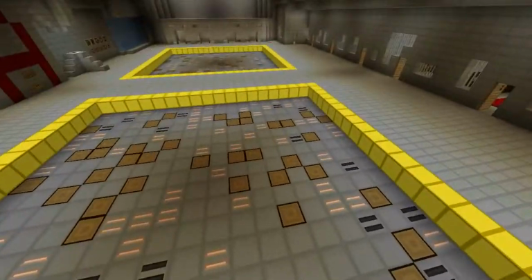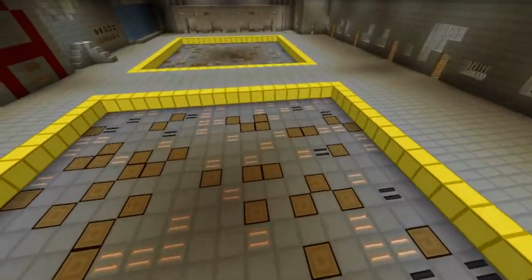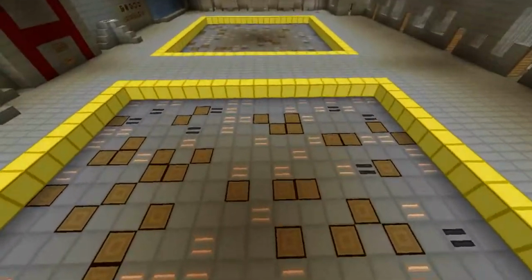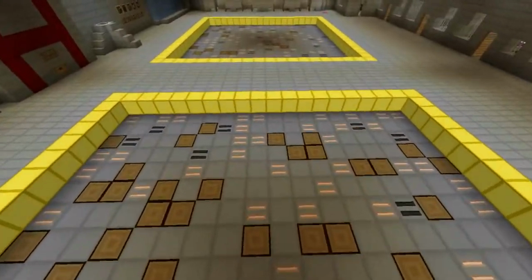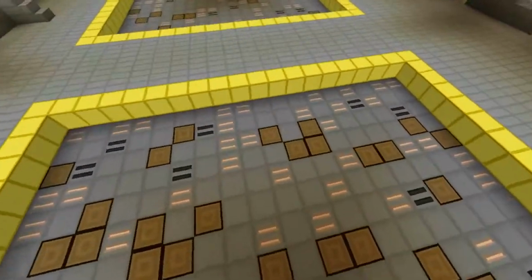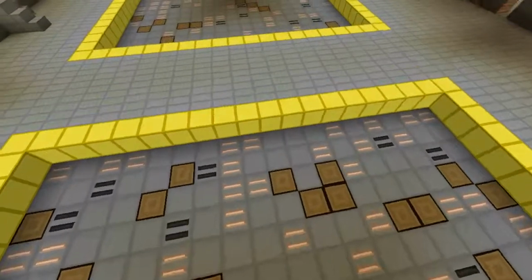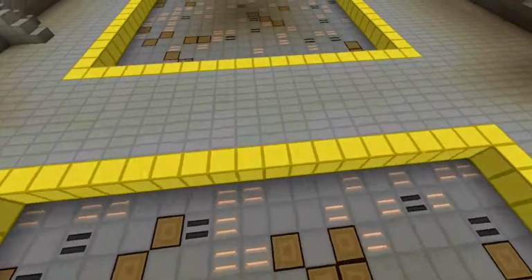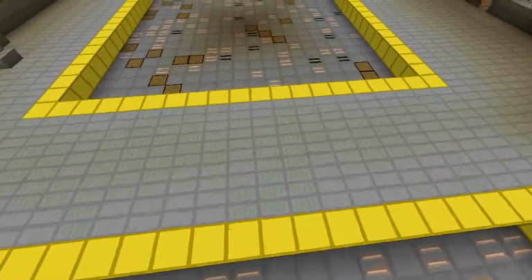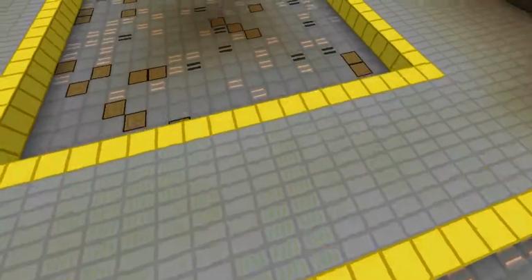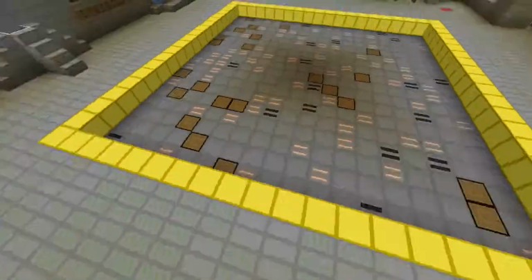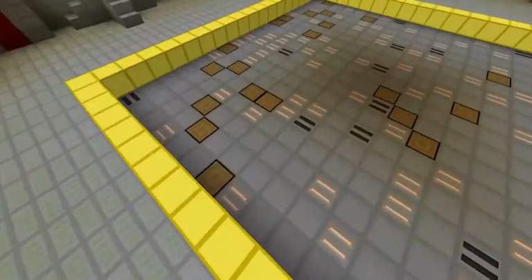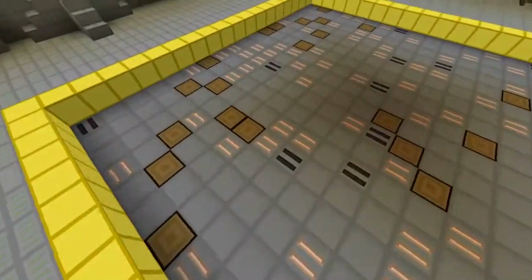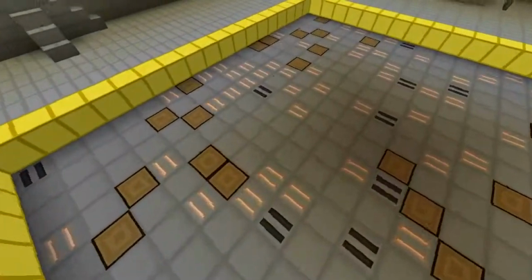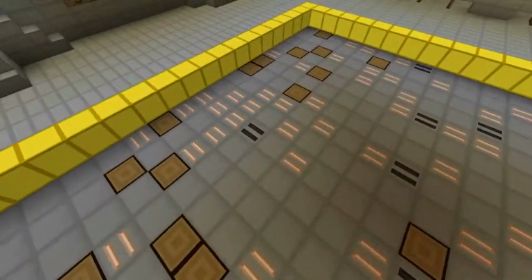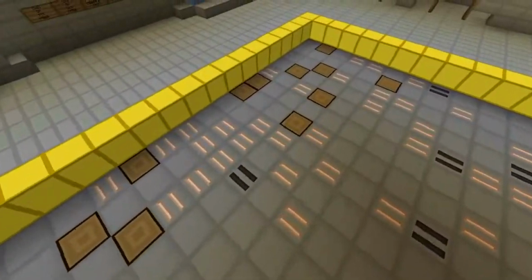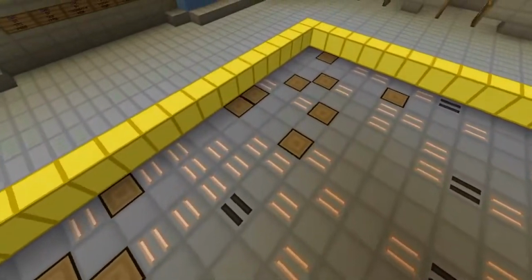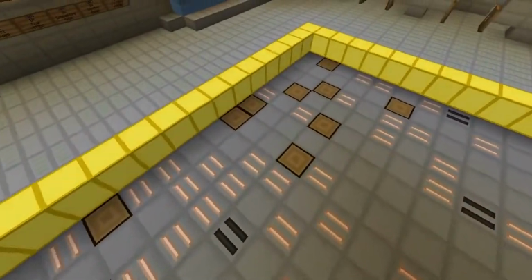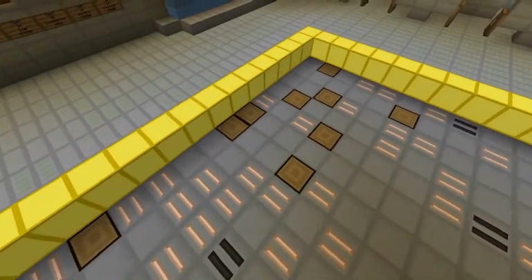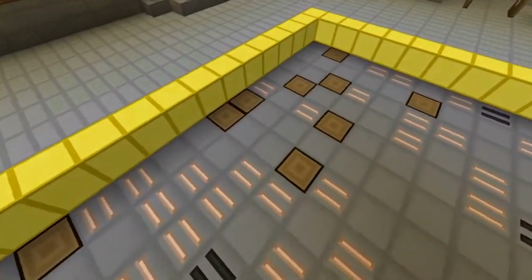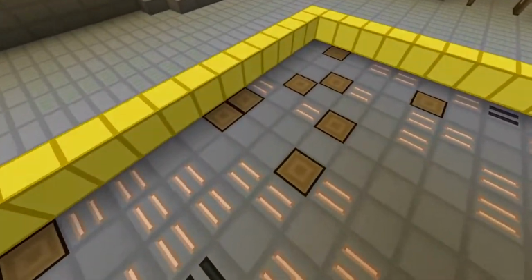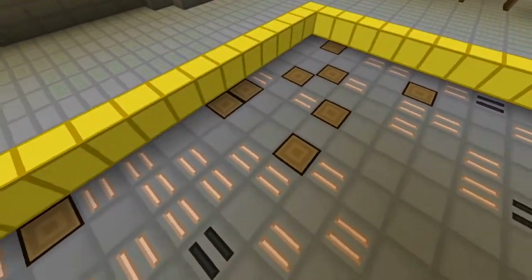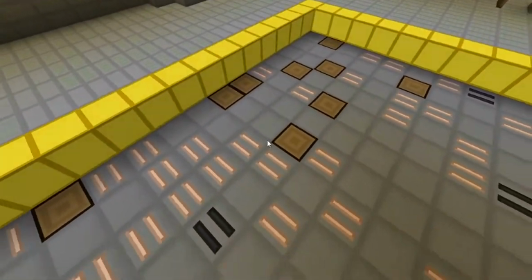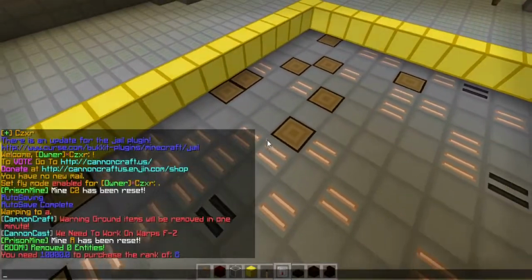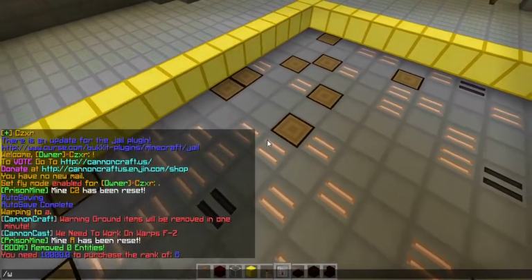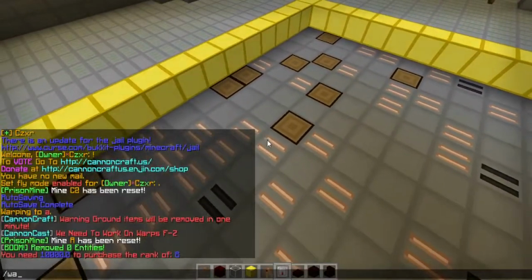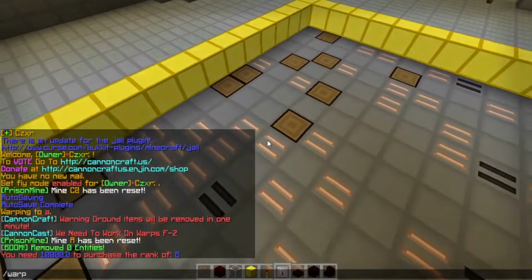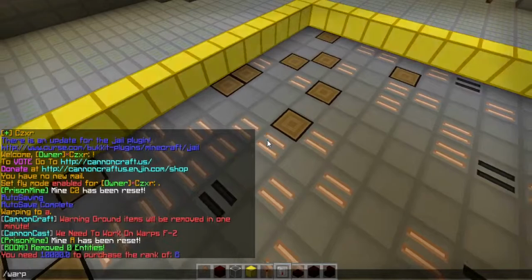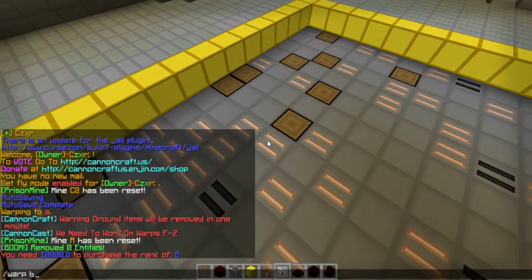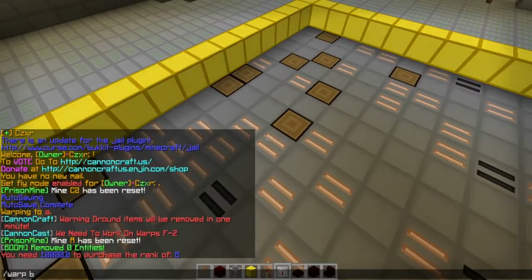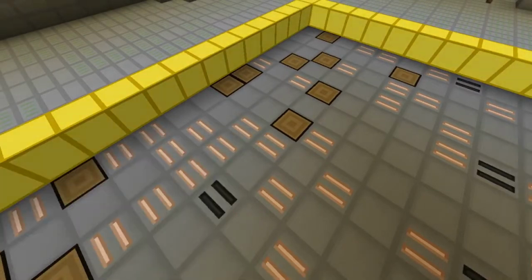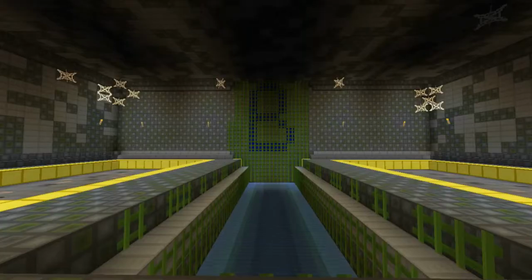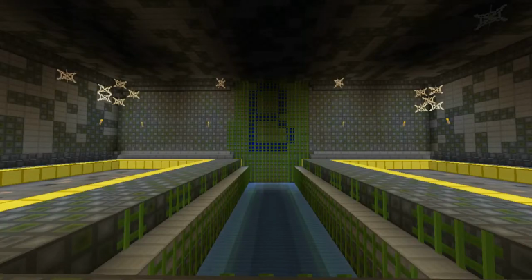We have a nice jail type of theme. It has stone, iron, wood of course — all your necessities. And then let's hop over to warp B right now.